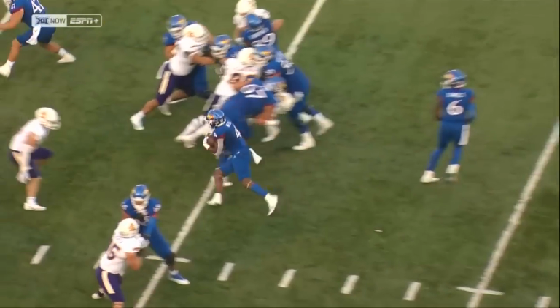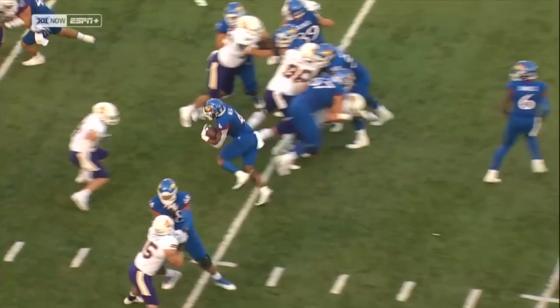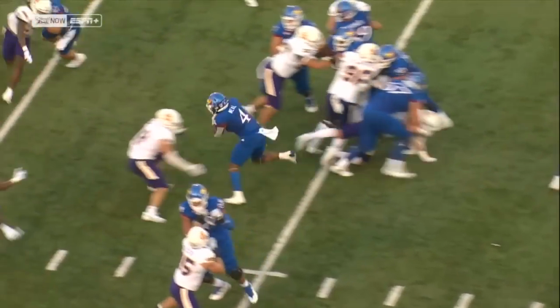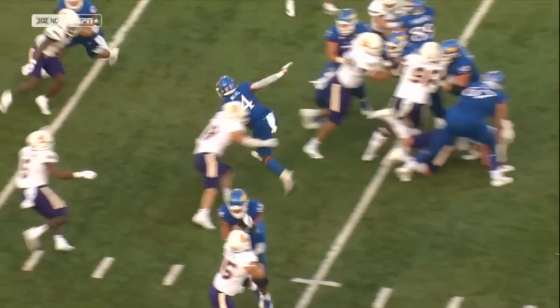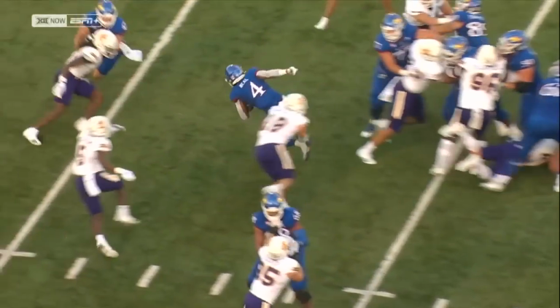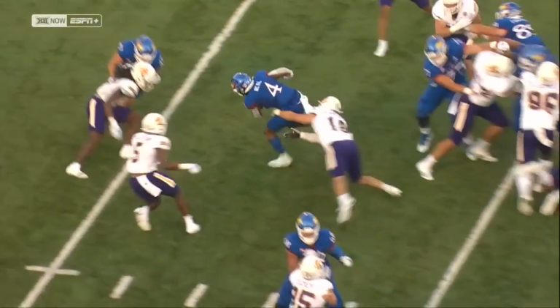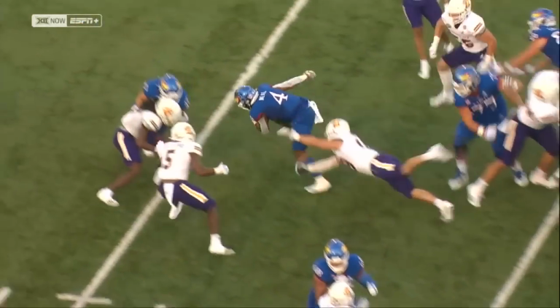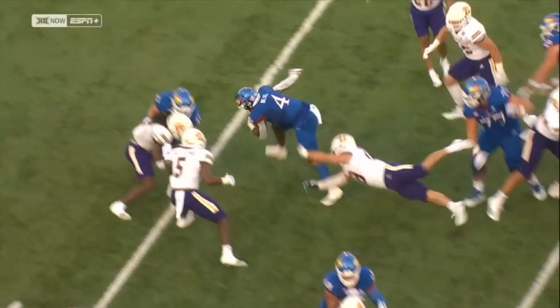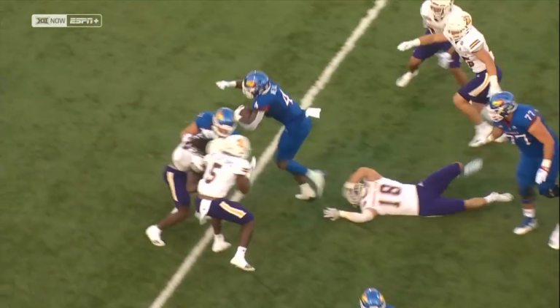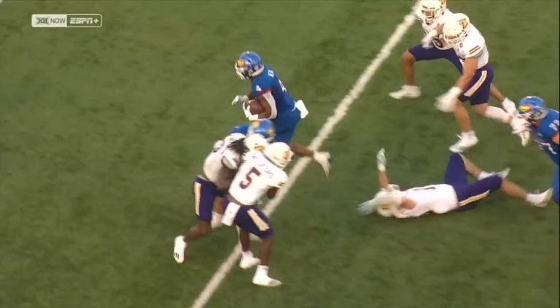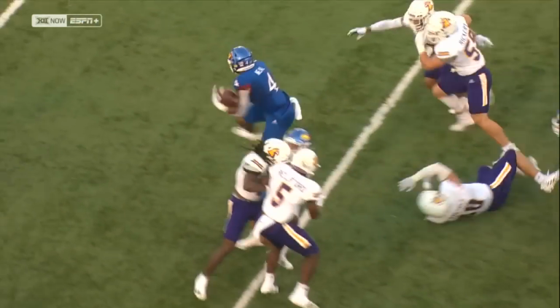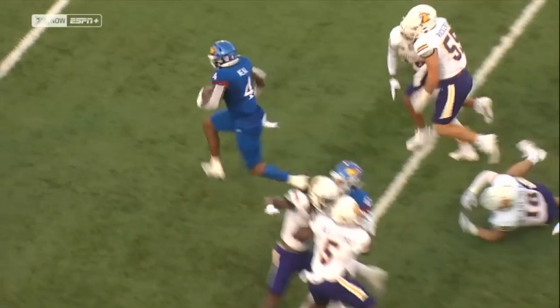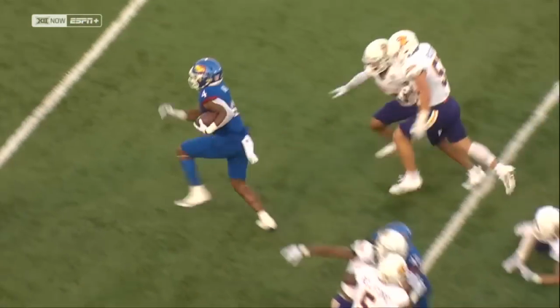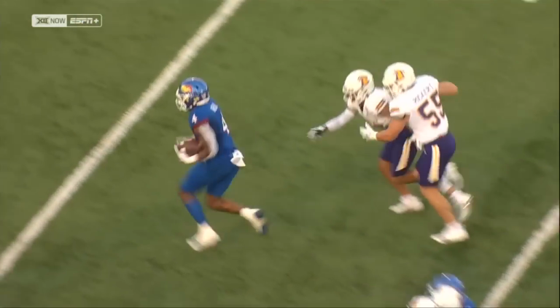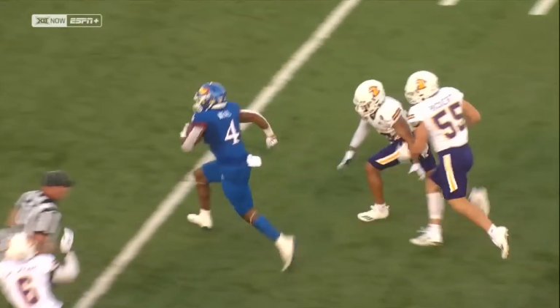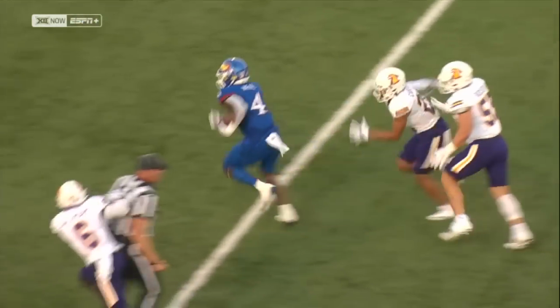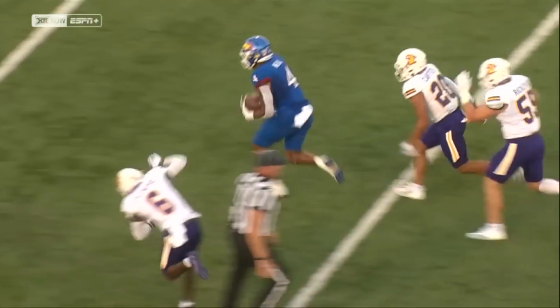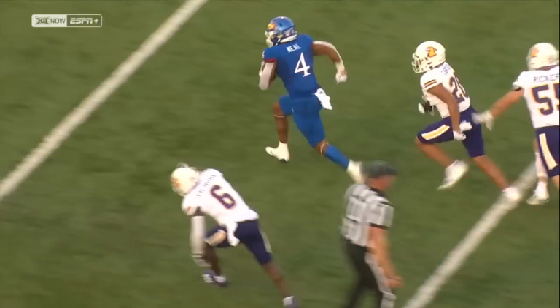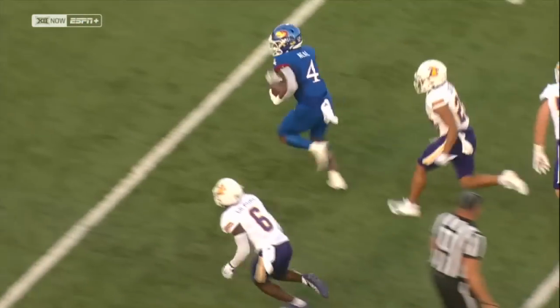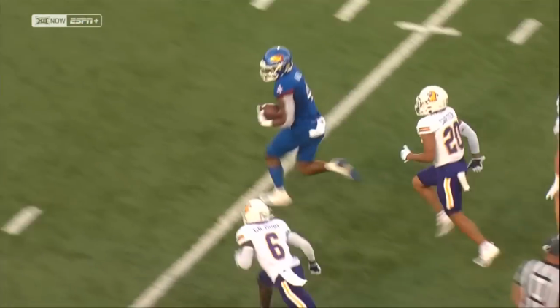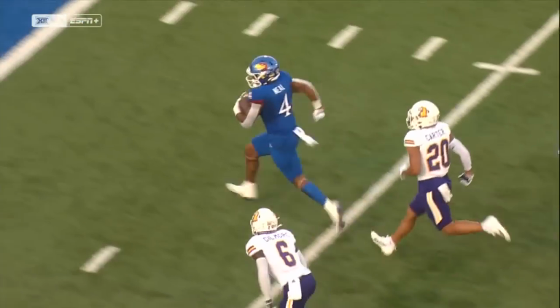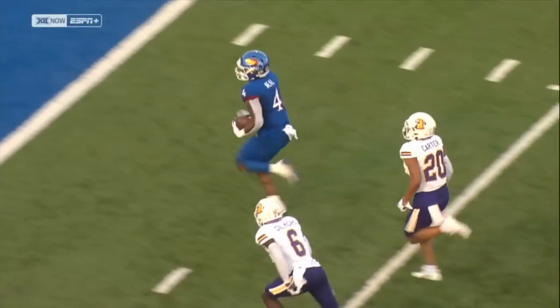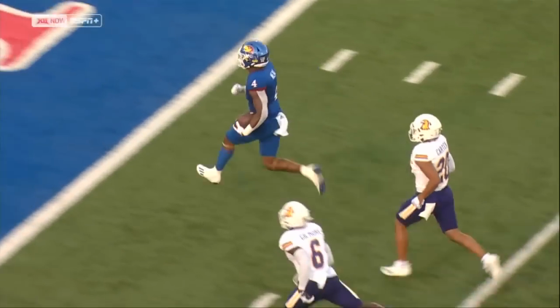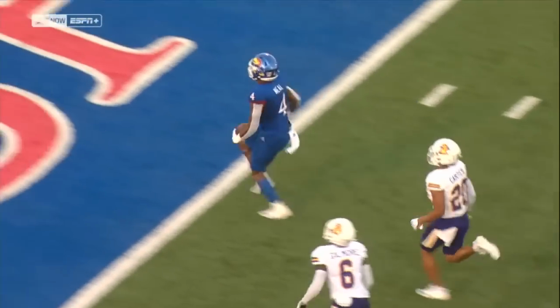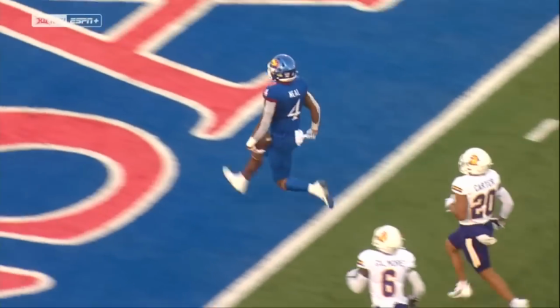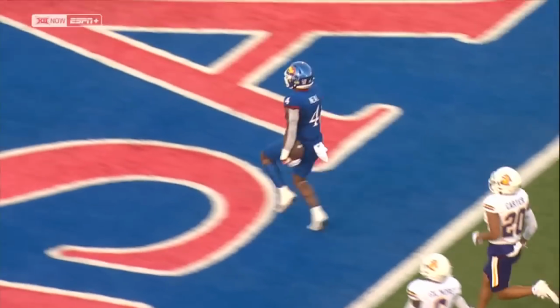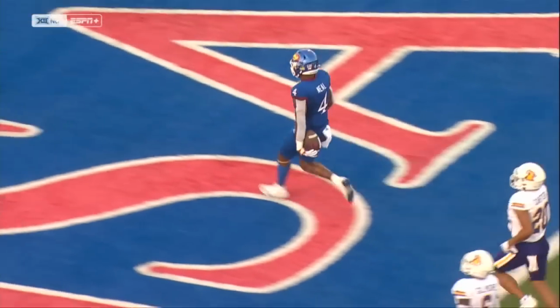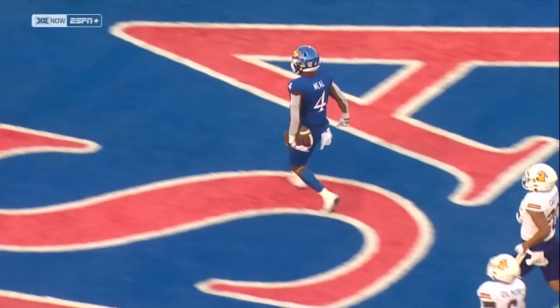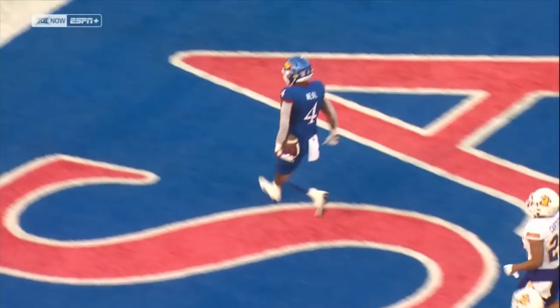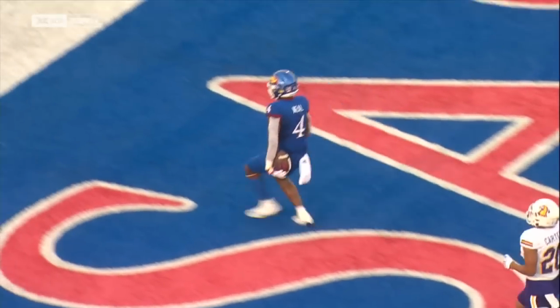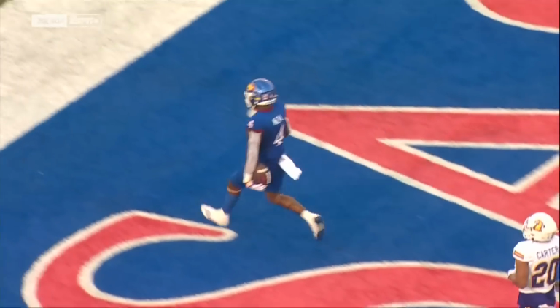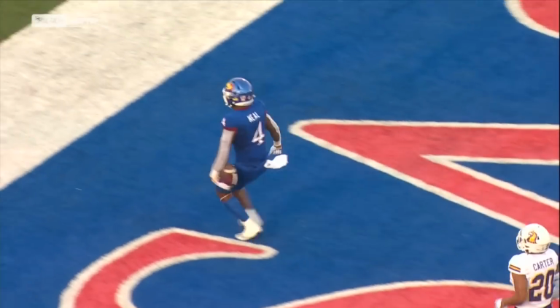Neal can run around you or run through you. Great job running through the arm tackle with power.